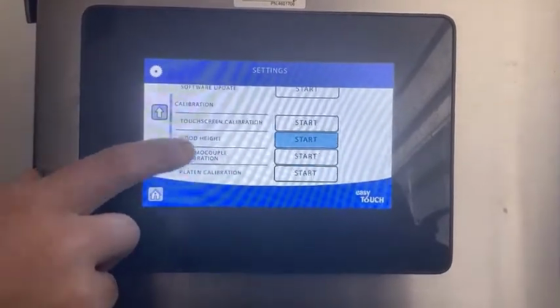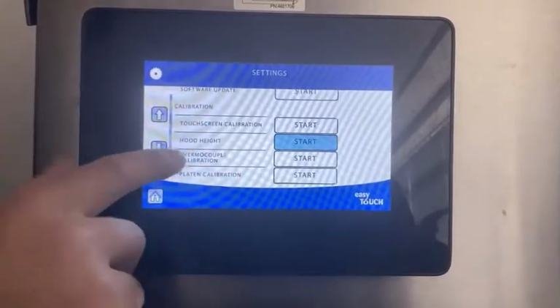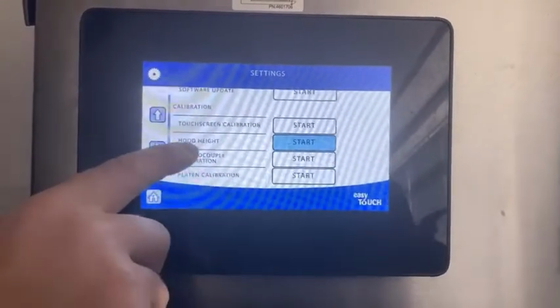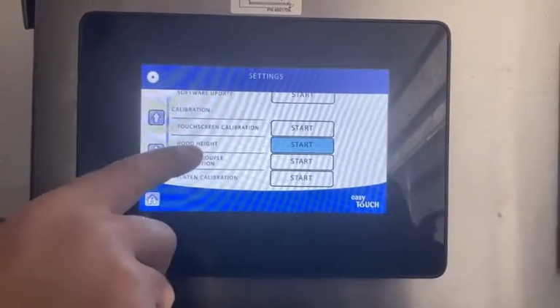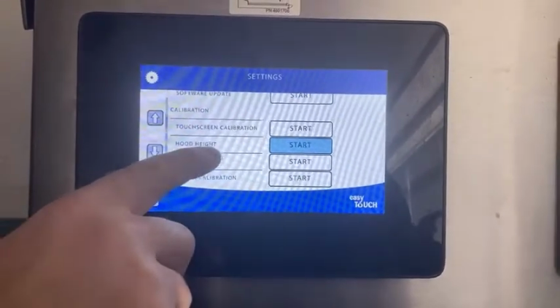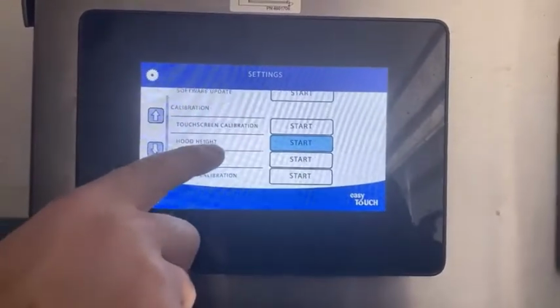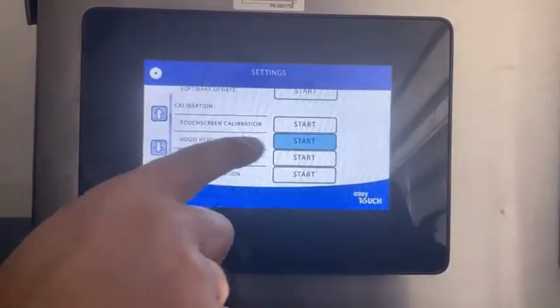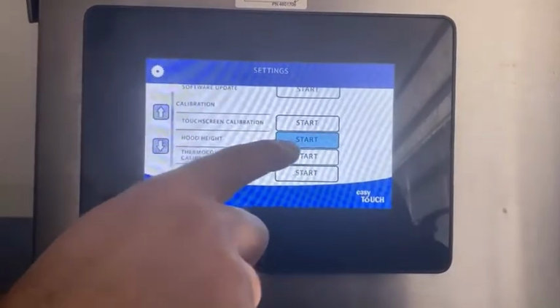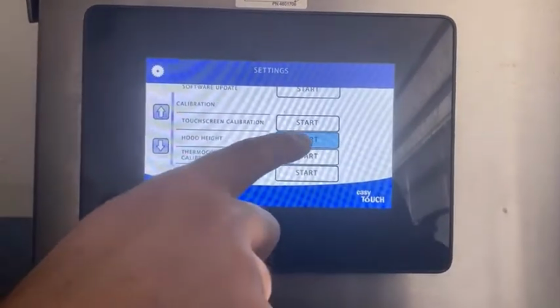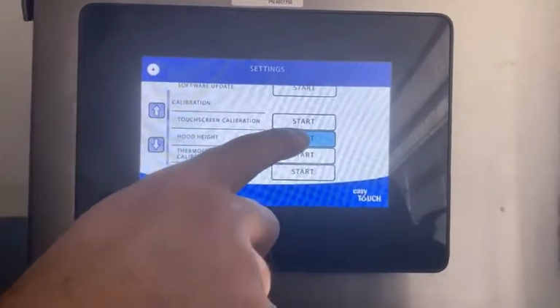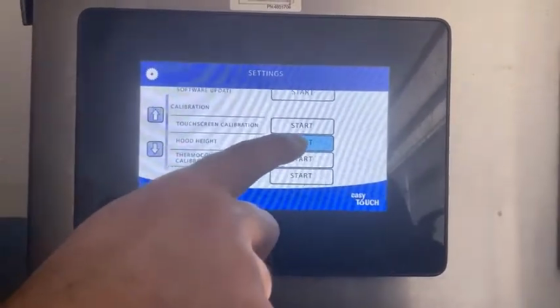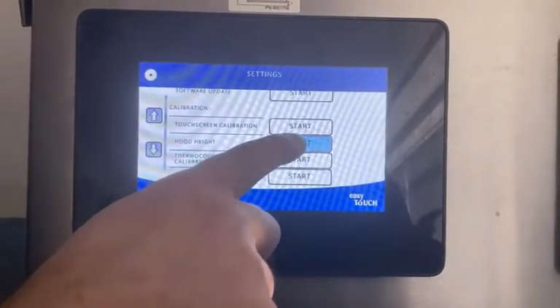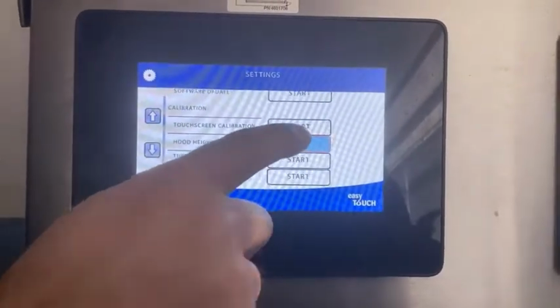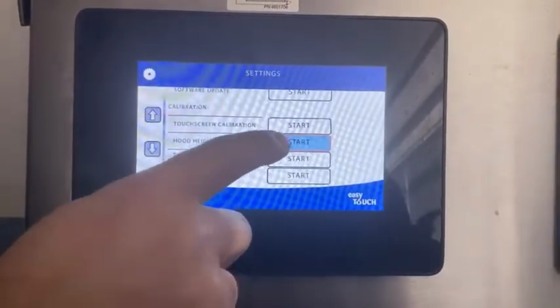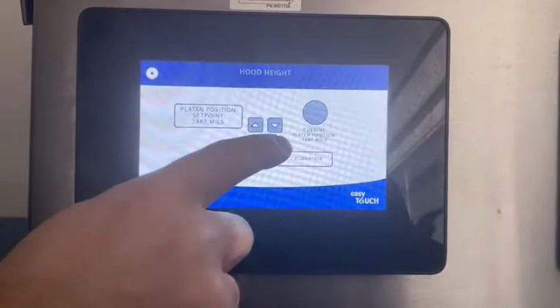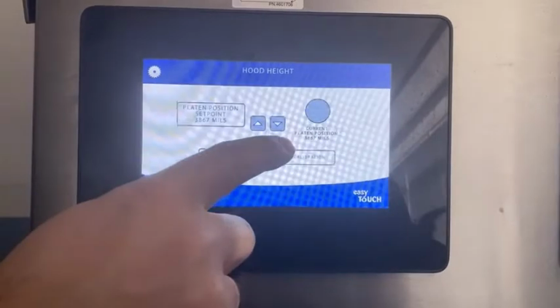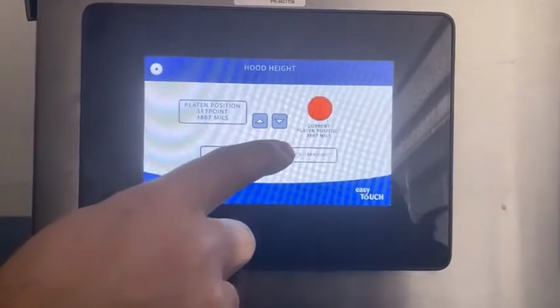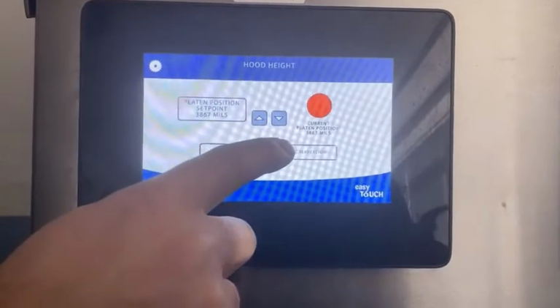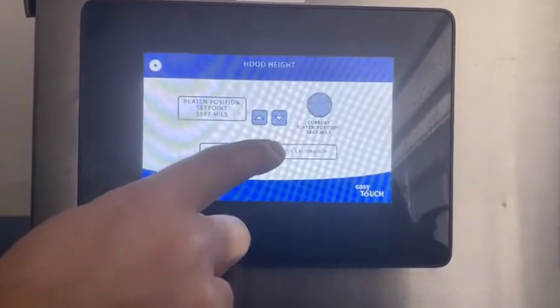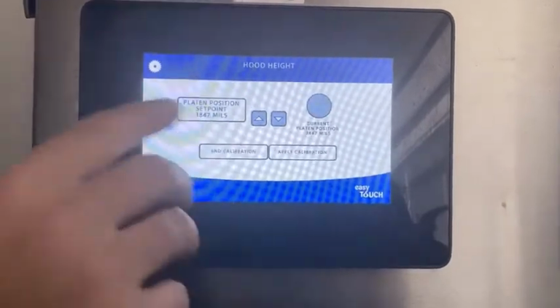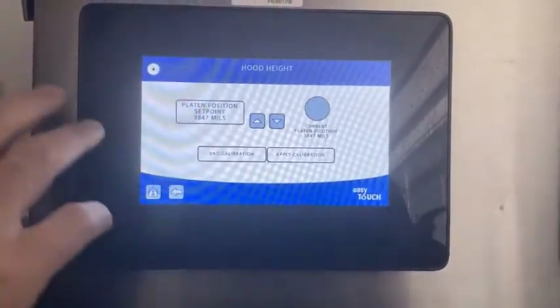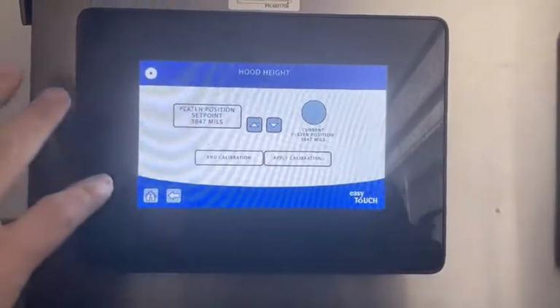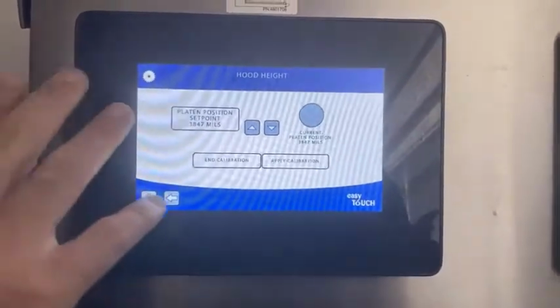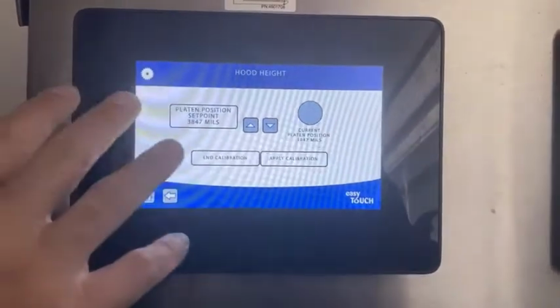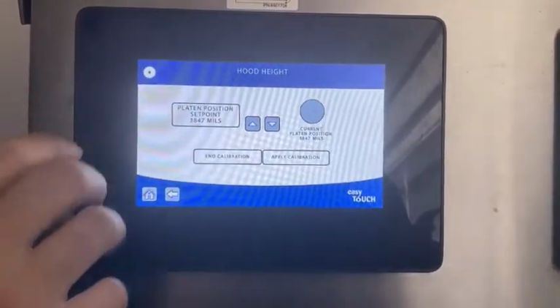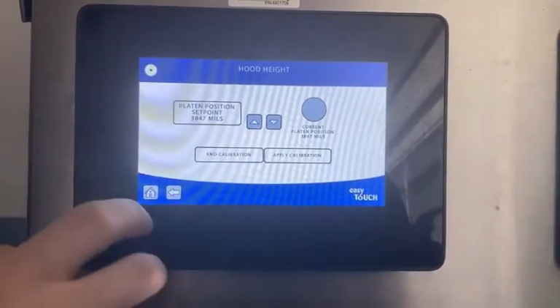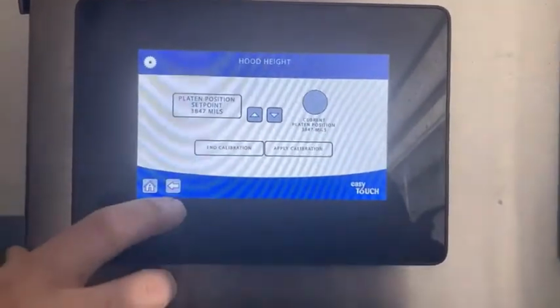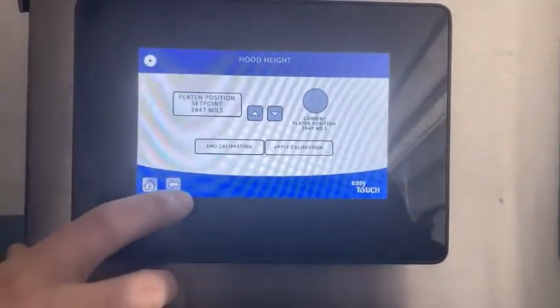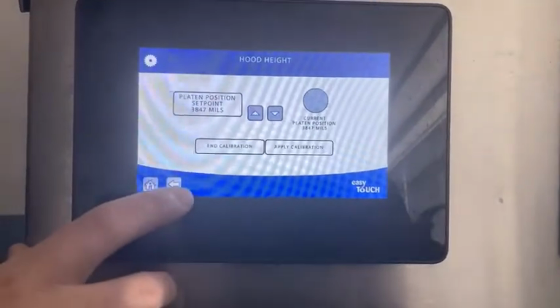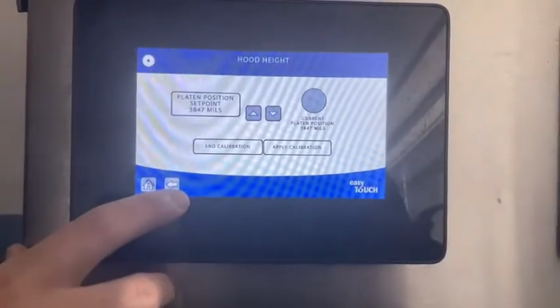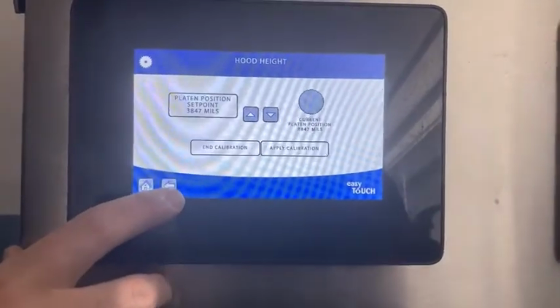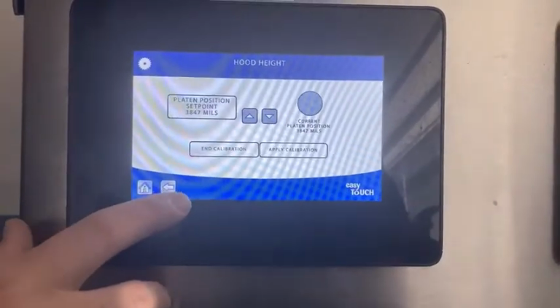When we see hood height, we're going to press start. We're going to do this to all of the controllers and put every lane on this grill into hood height calibration.